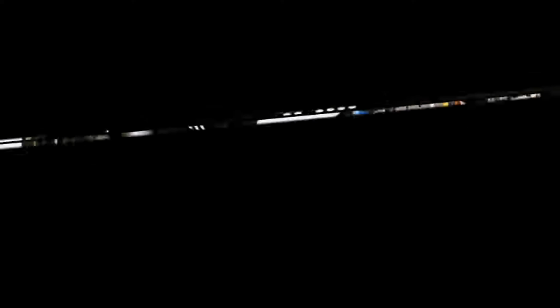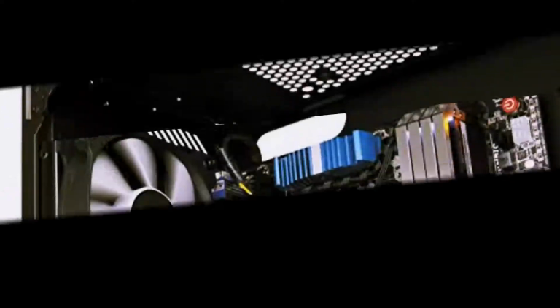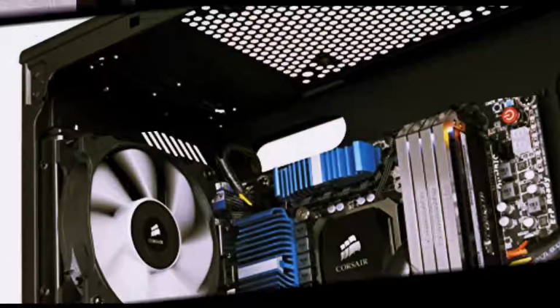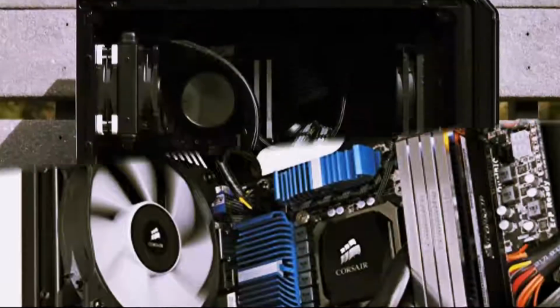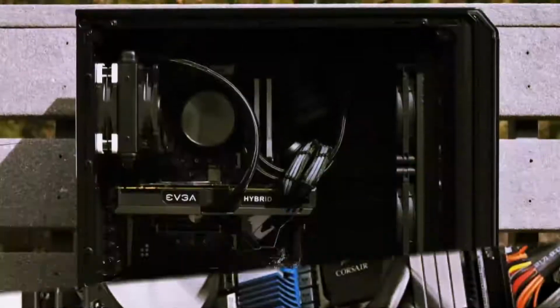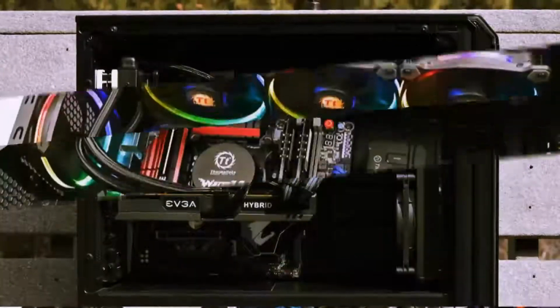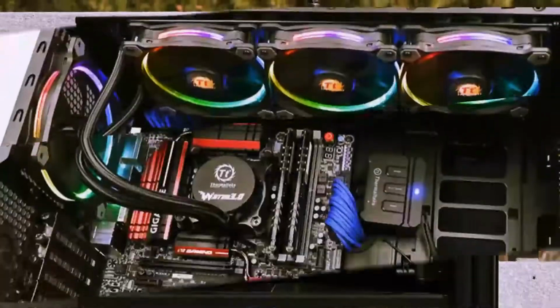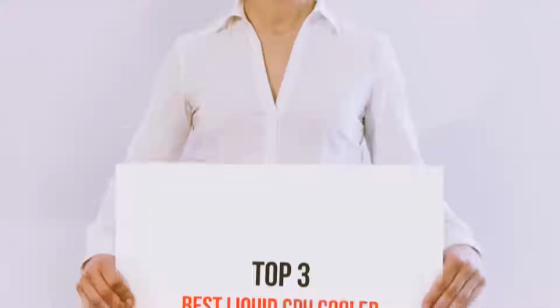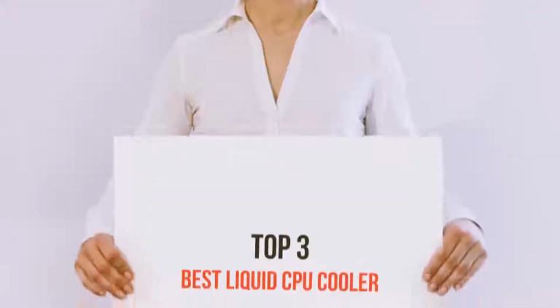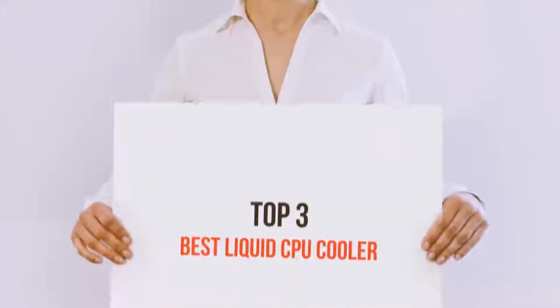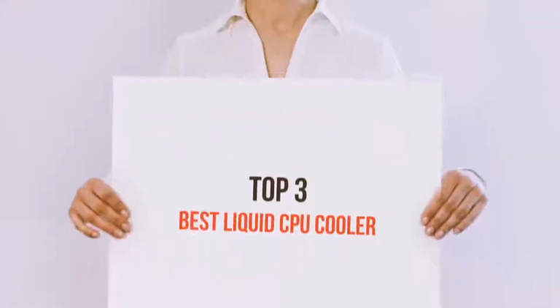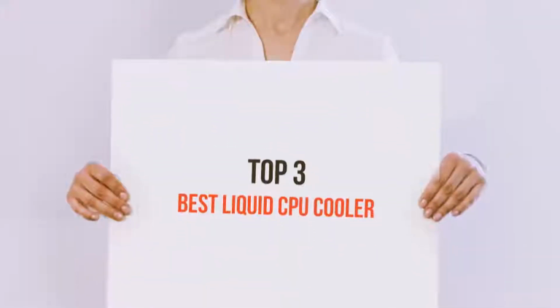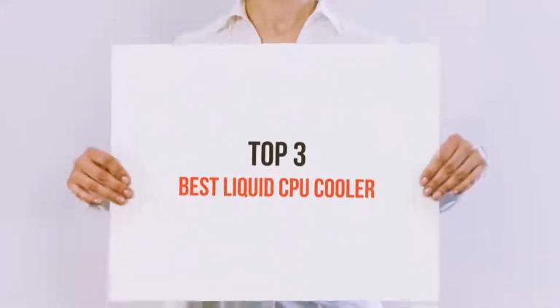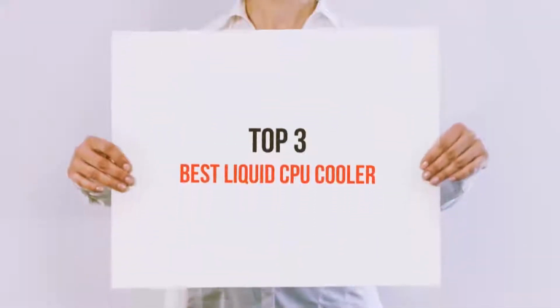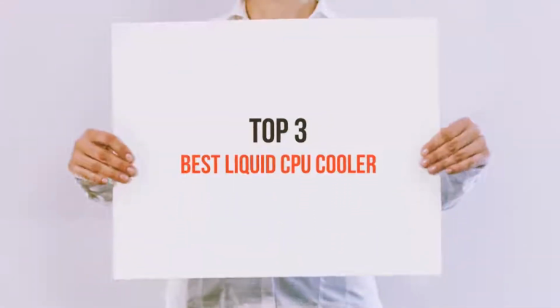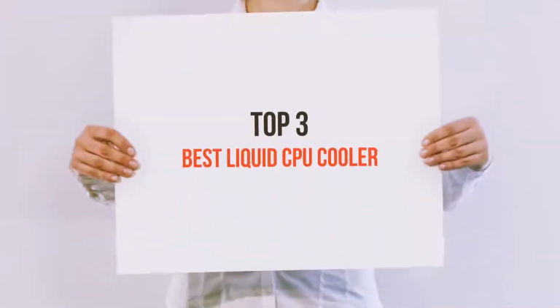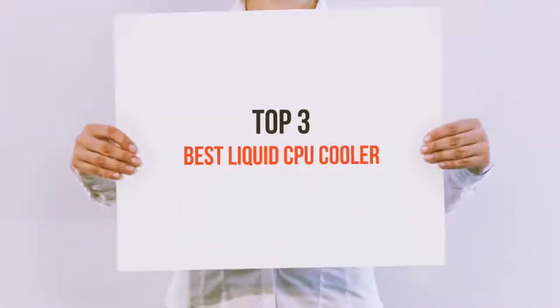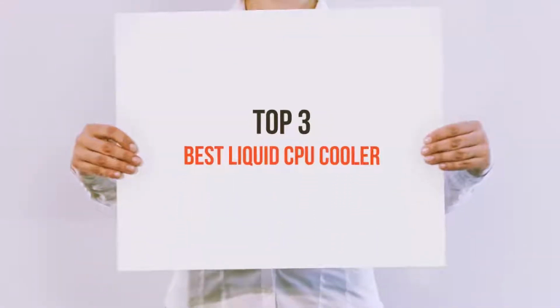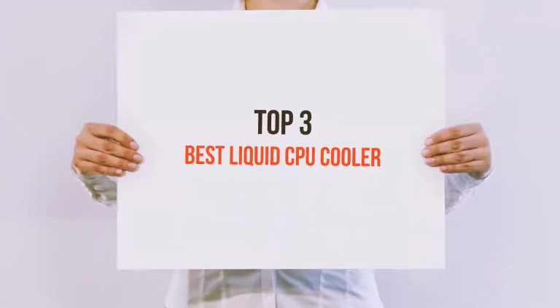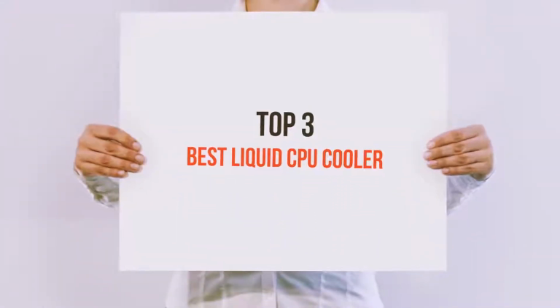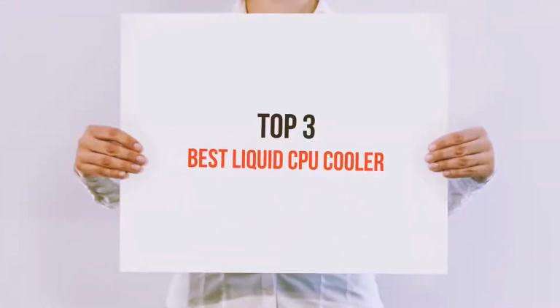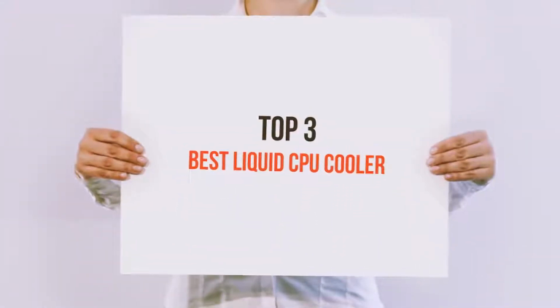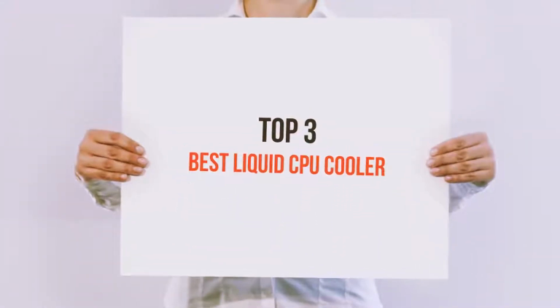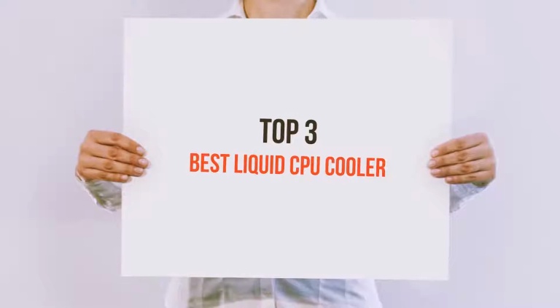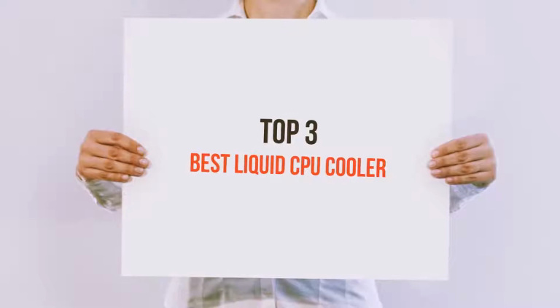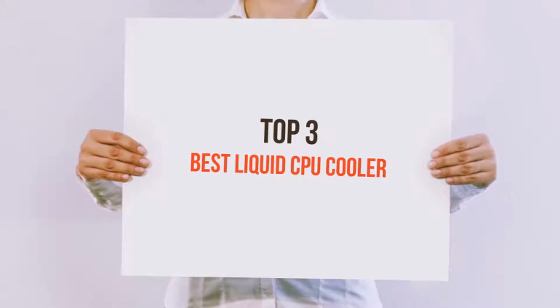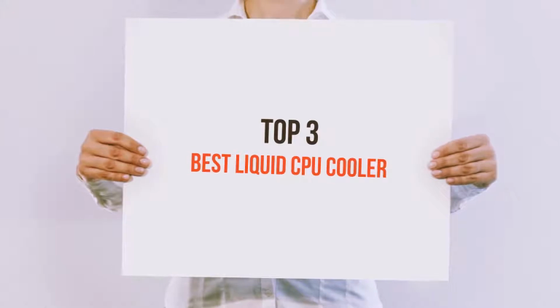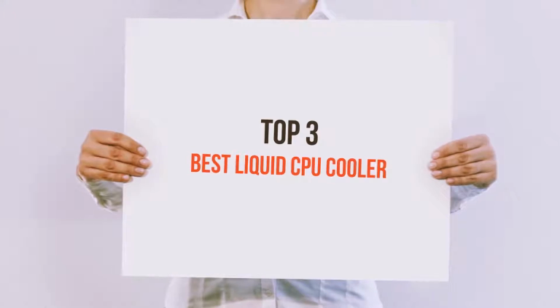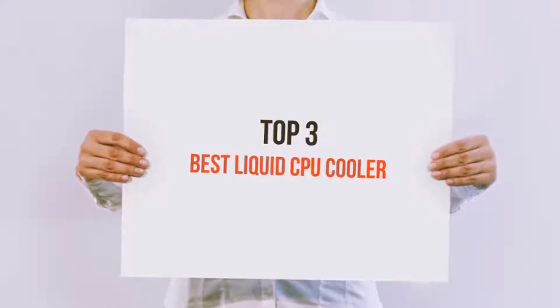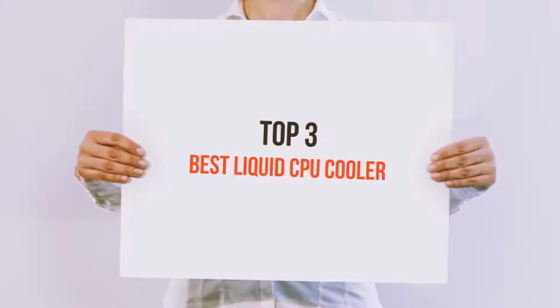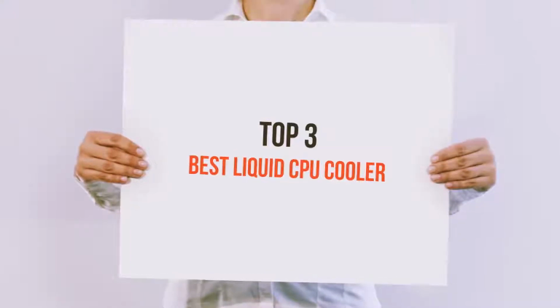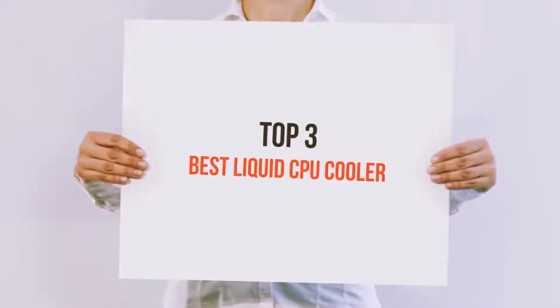Hello guys, welcome back to my channel. Today I'm gonna talk about the top 3 best liquid CPU coolers.